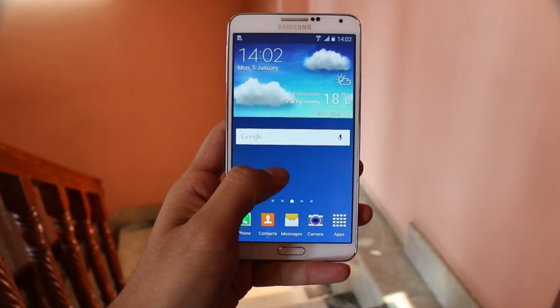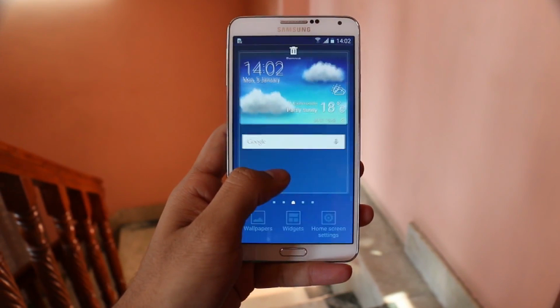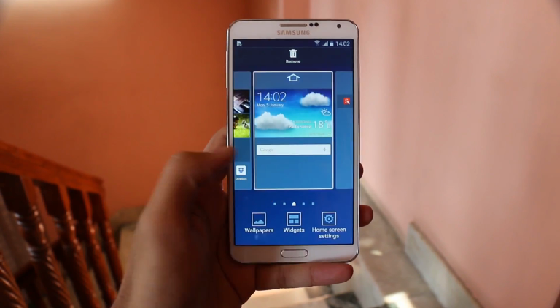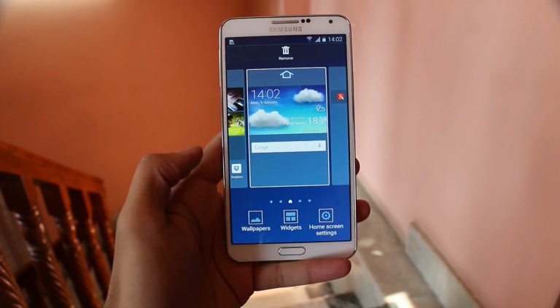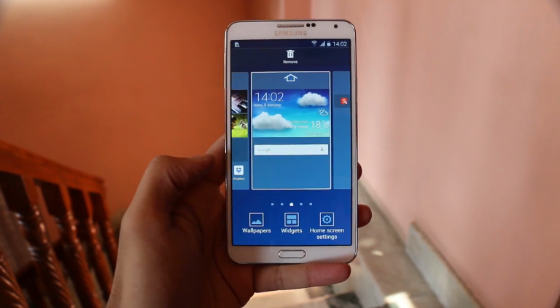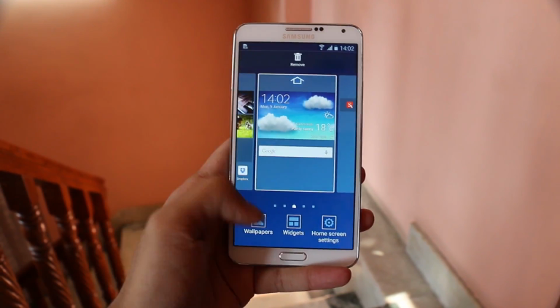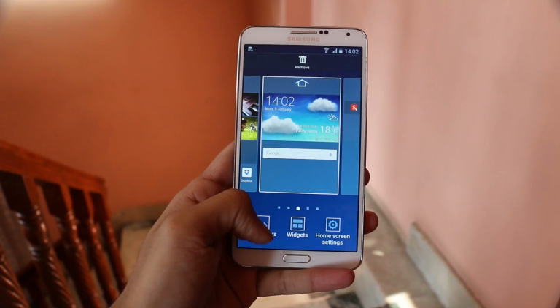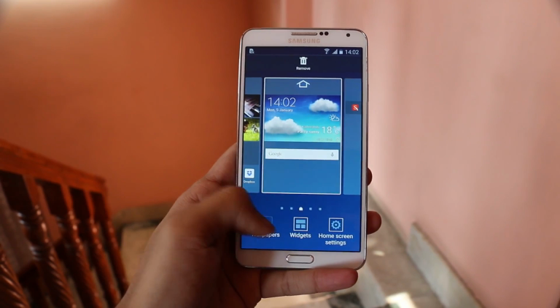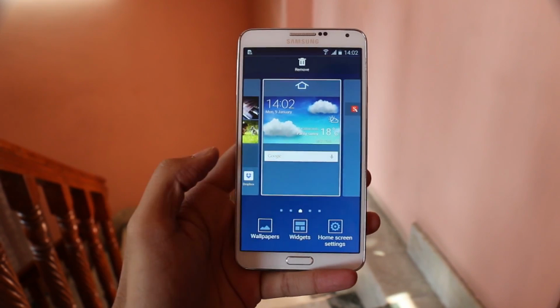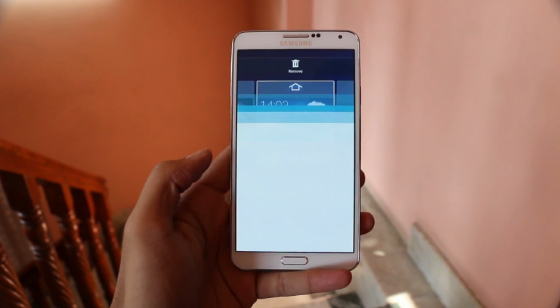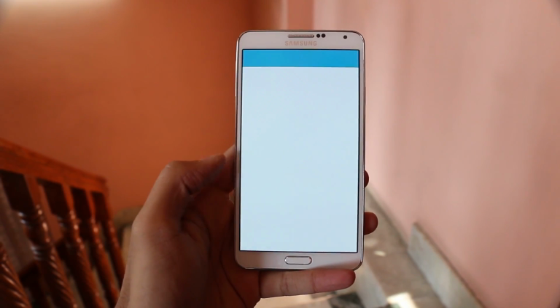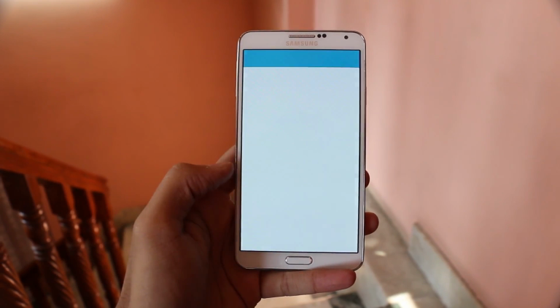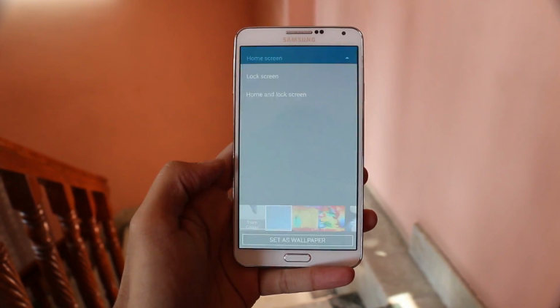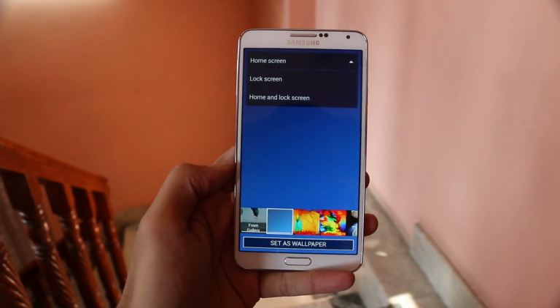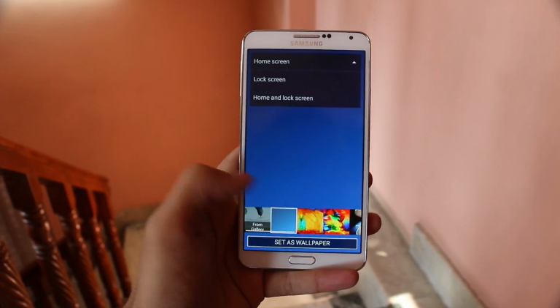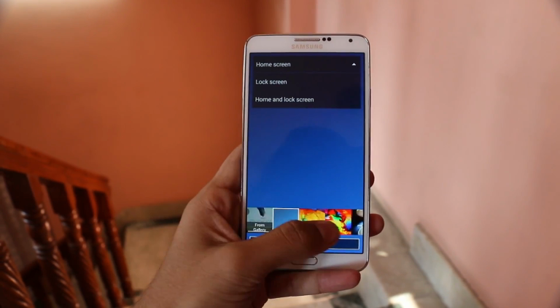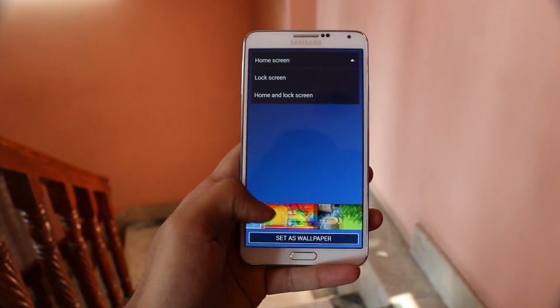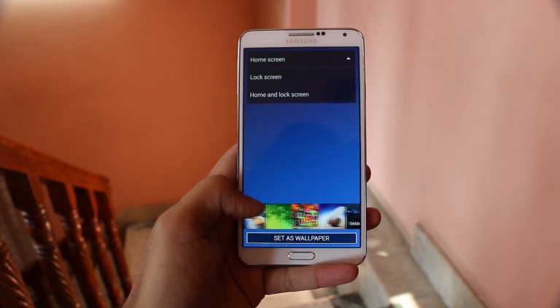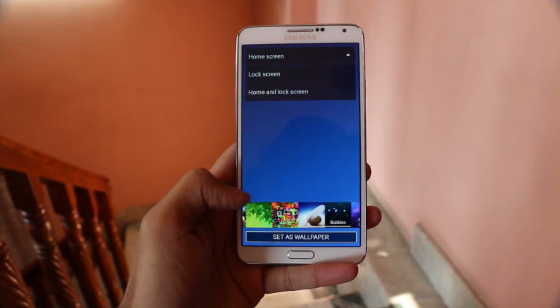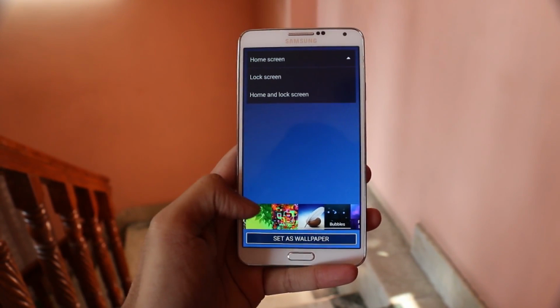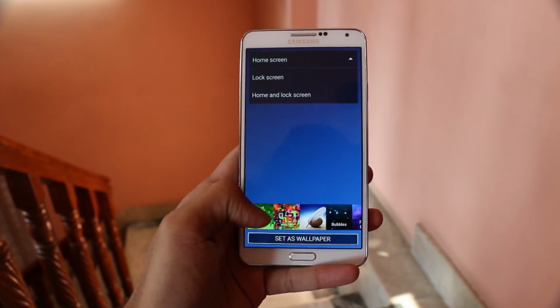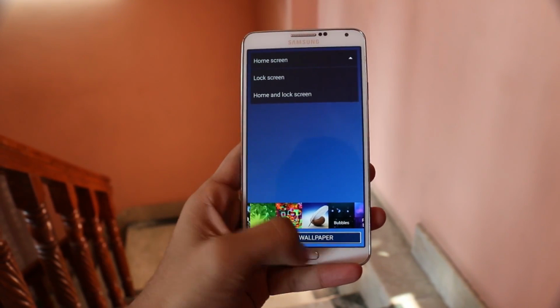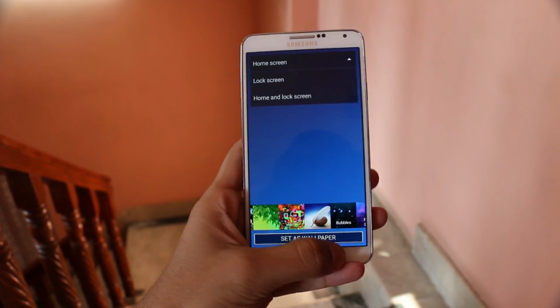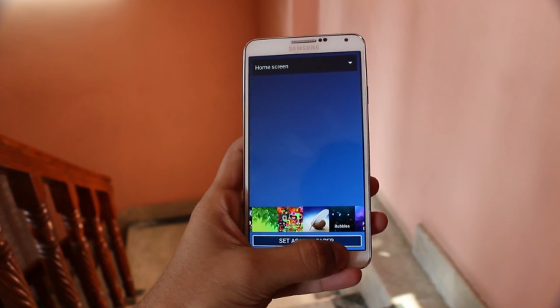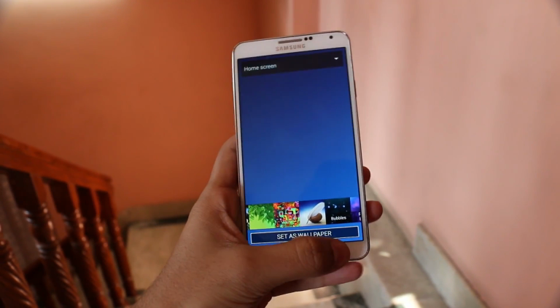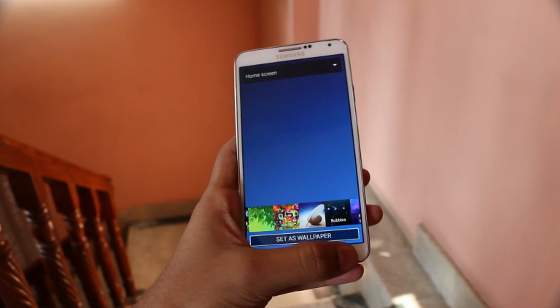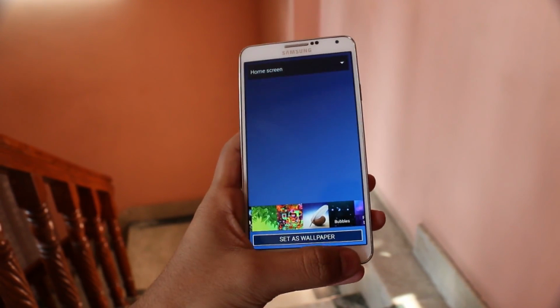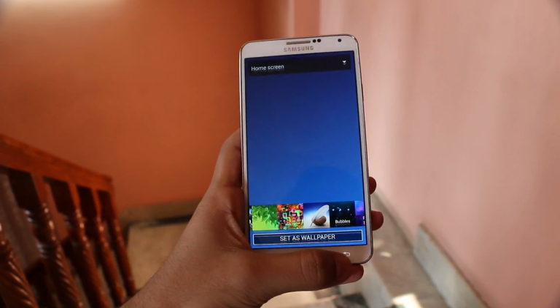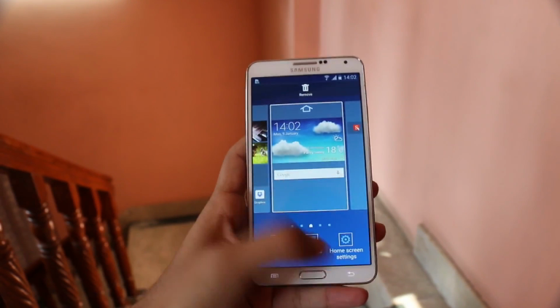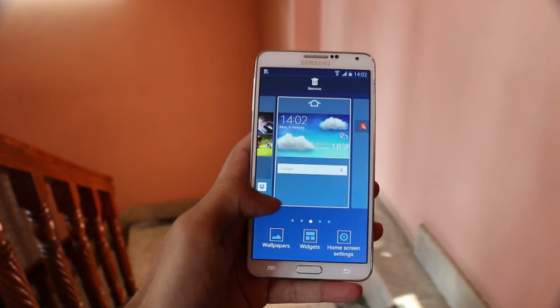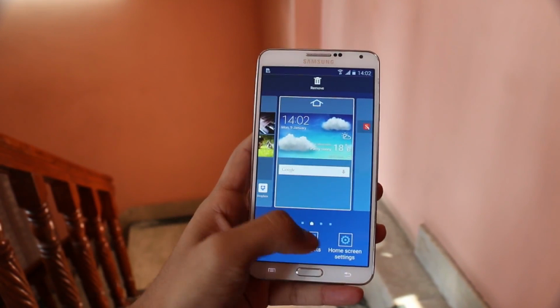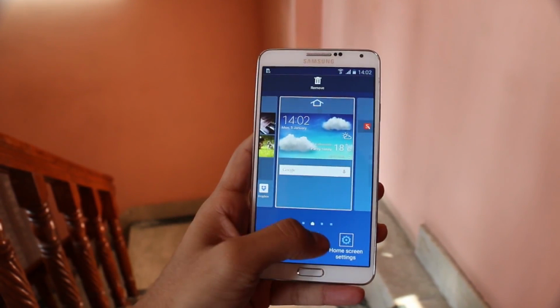Back to the home screen, you can tap and hold on an empty space to change your wallpapers, add widgets, and manage your home screen.